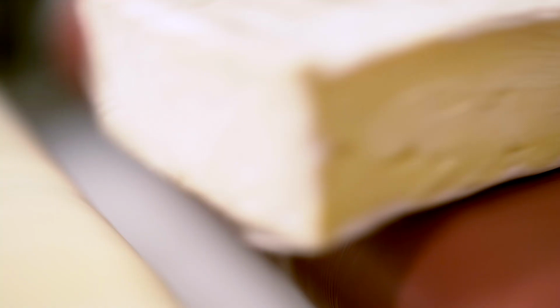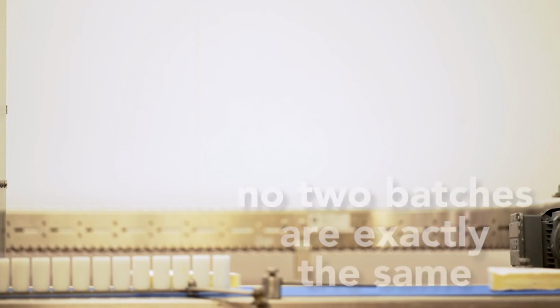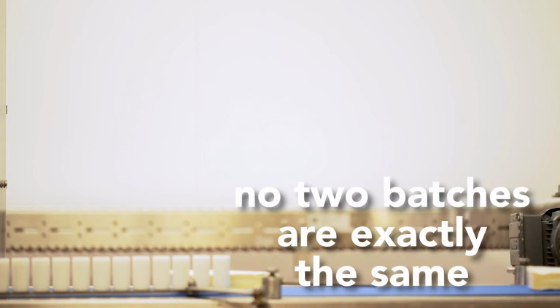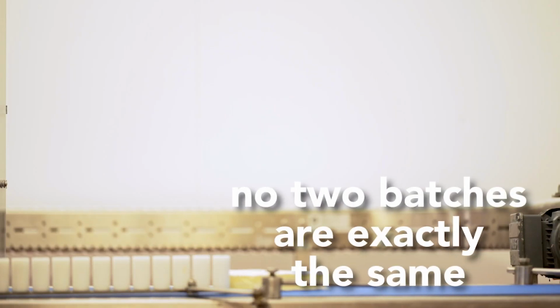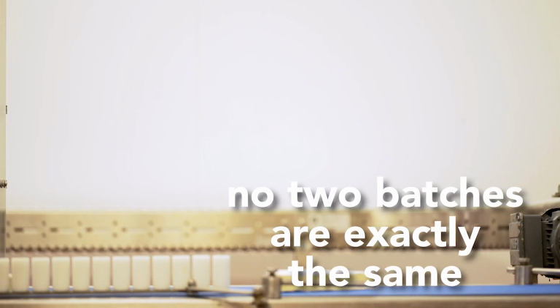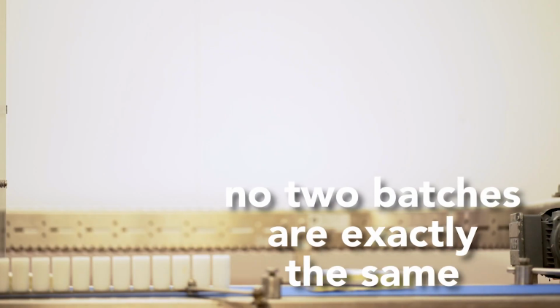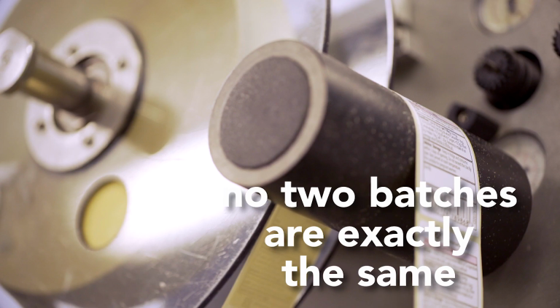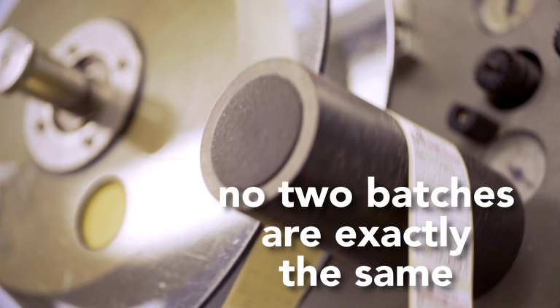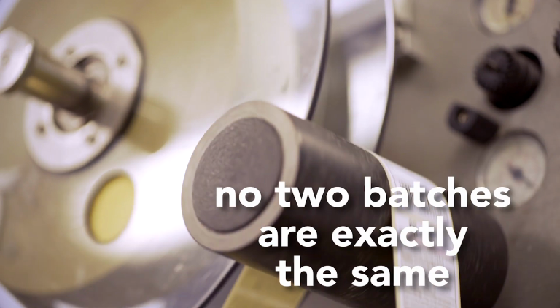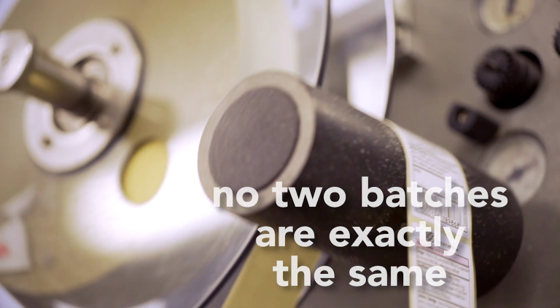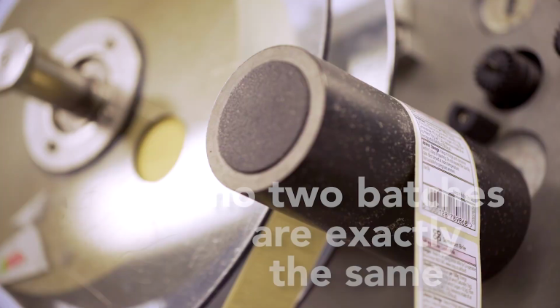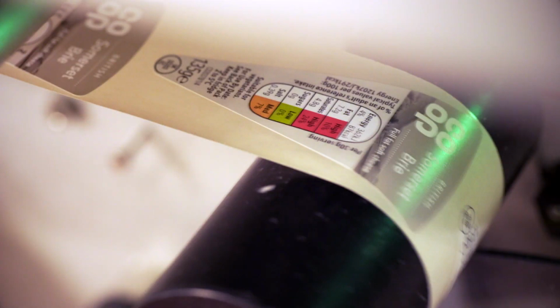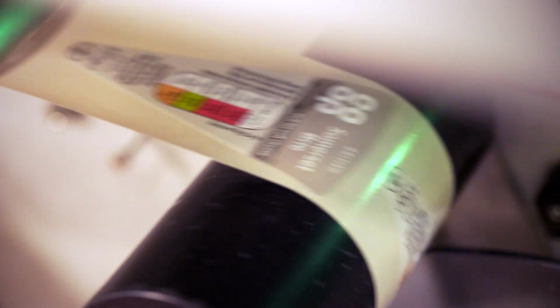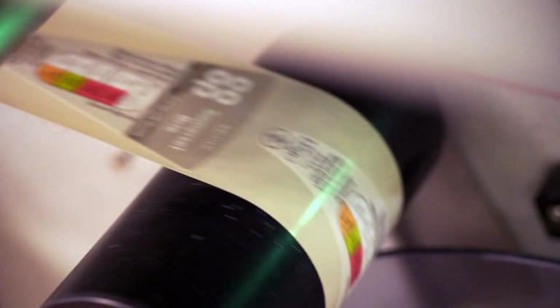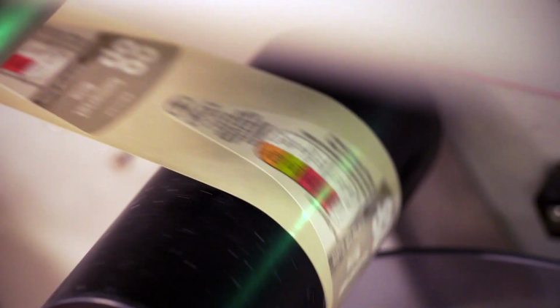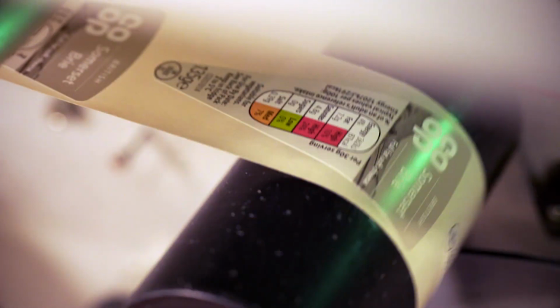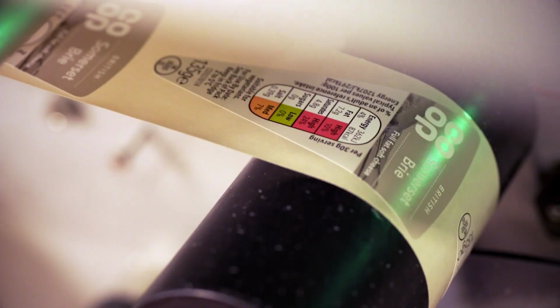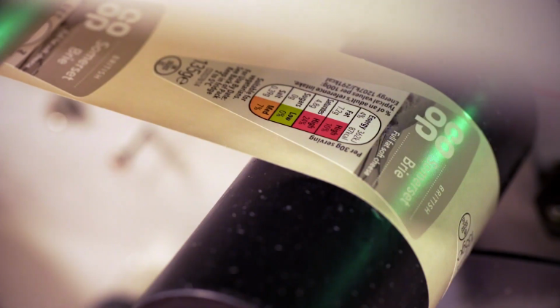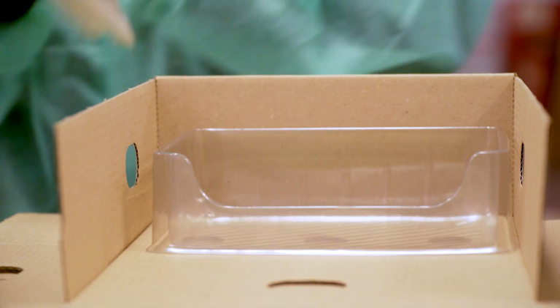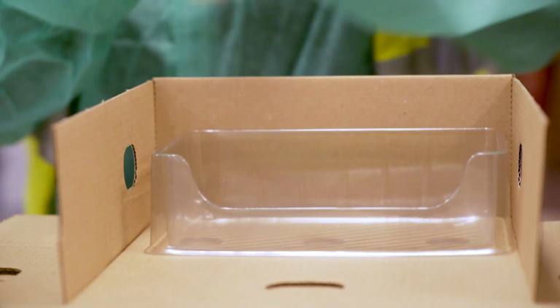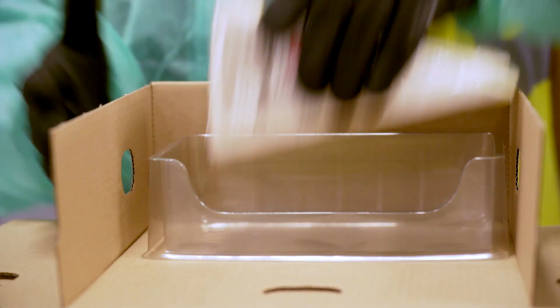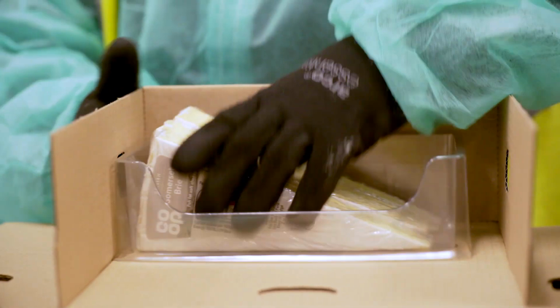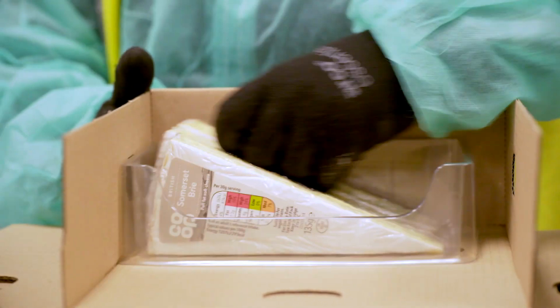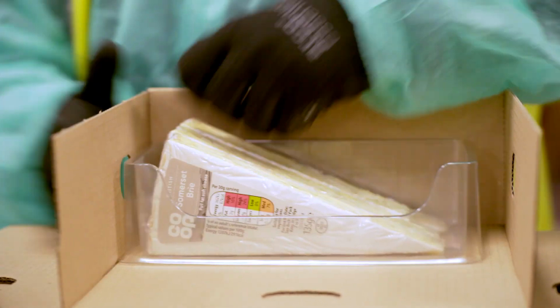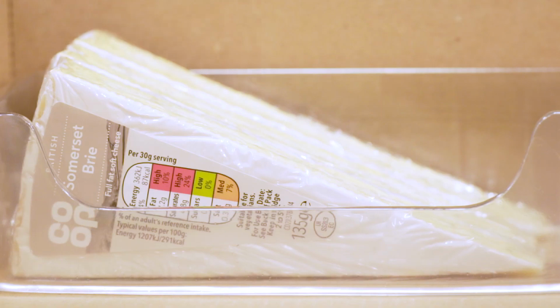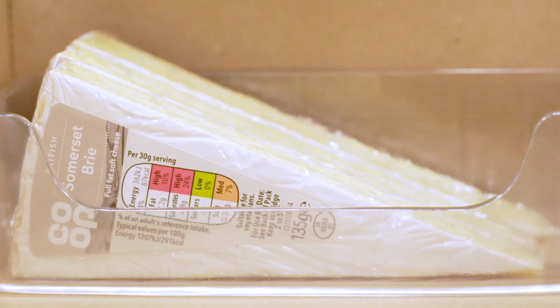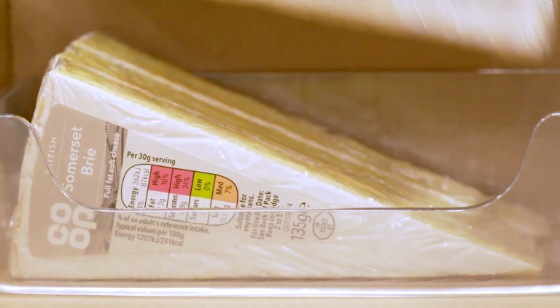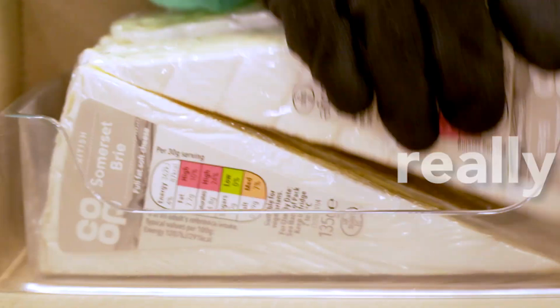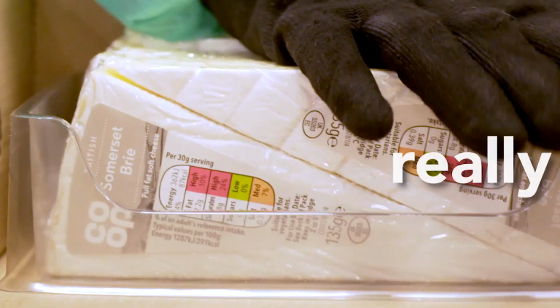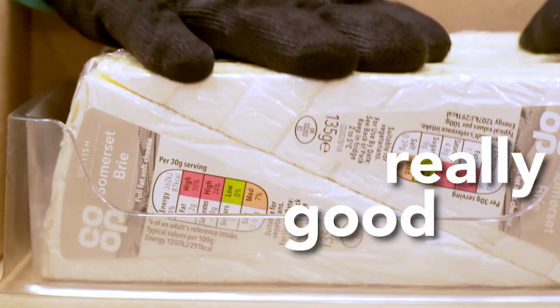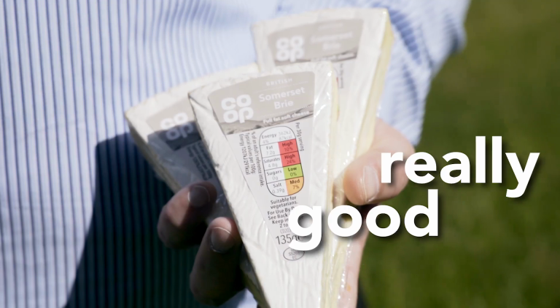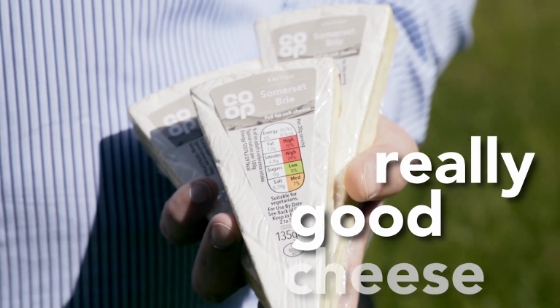No two batches are exactly the same — it's a bit like wine — and so there's a certain art and pleasure in producing really good cheese.